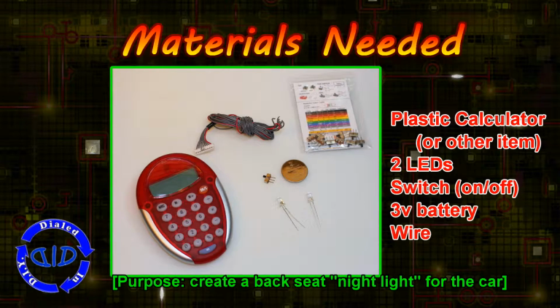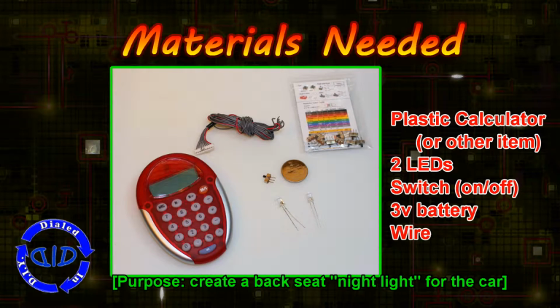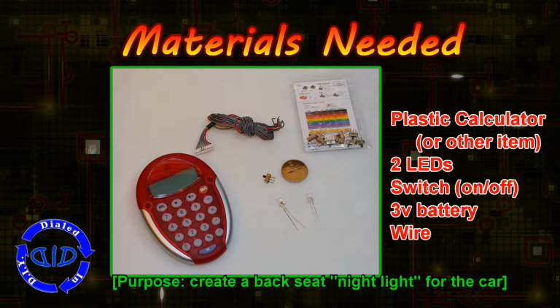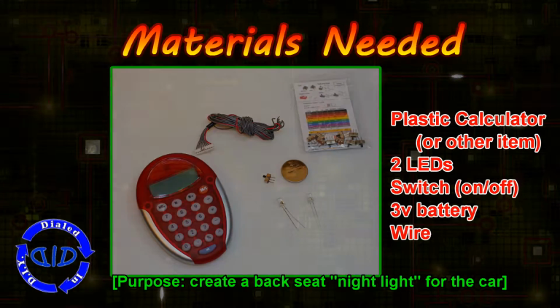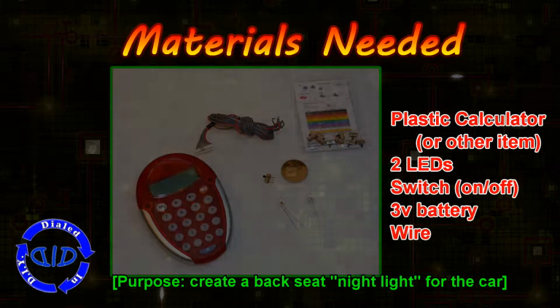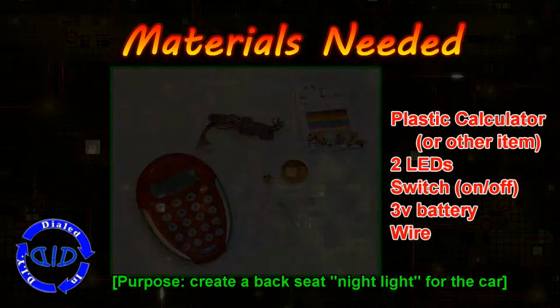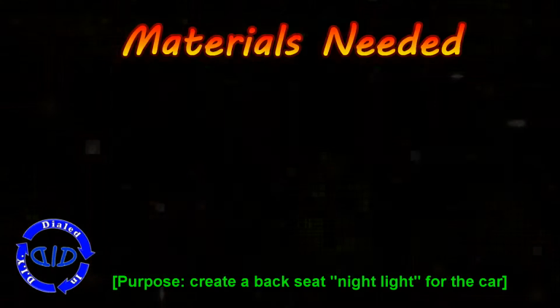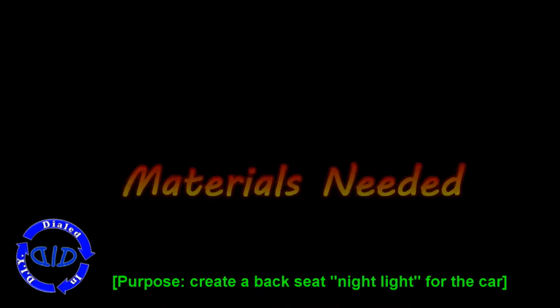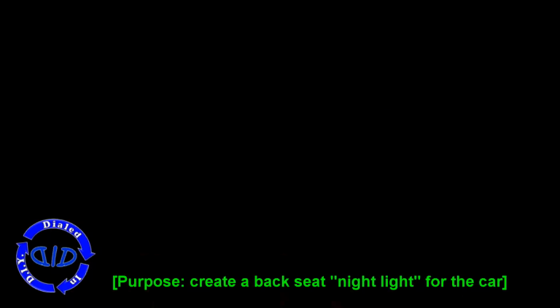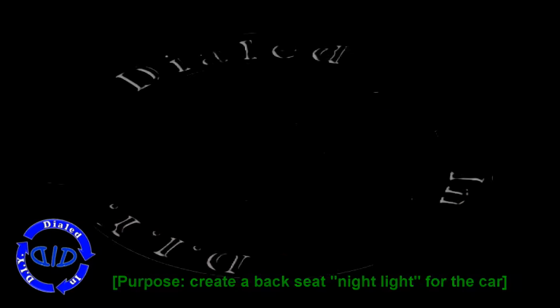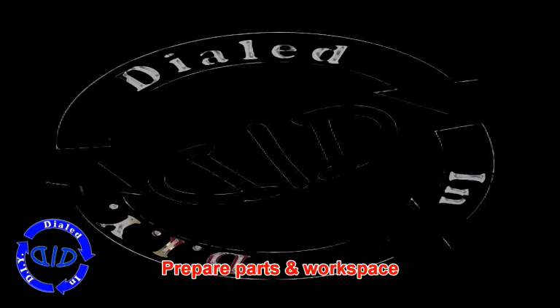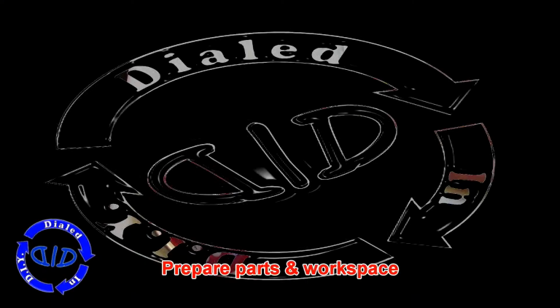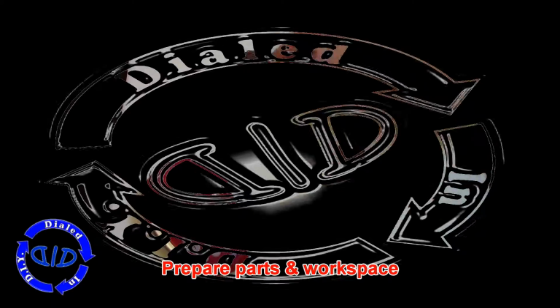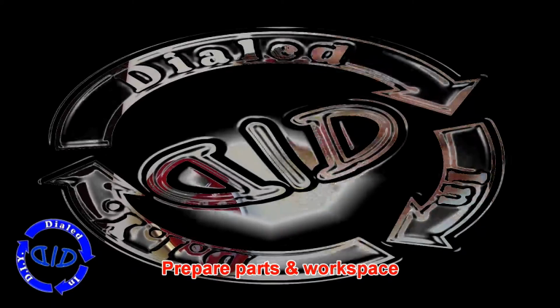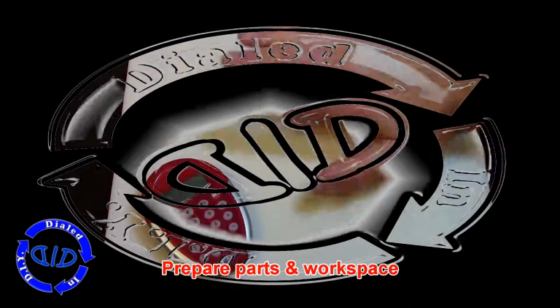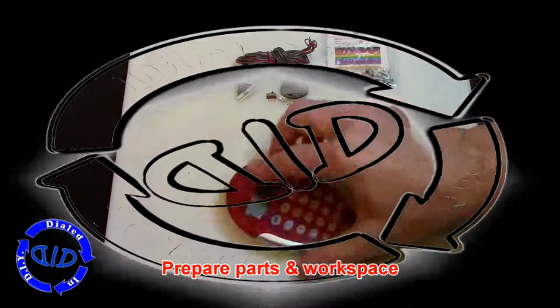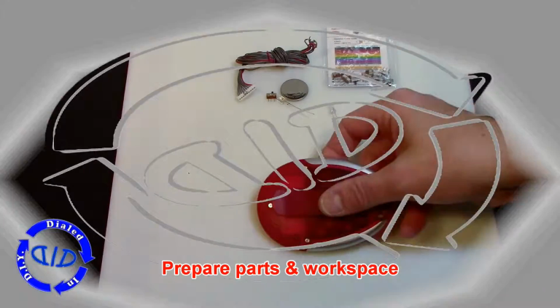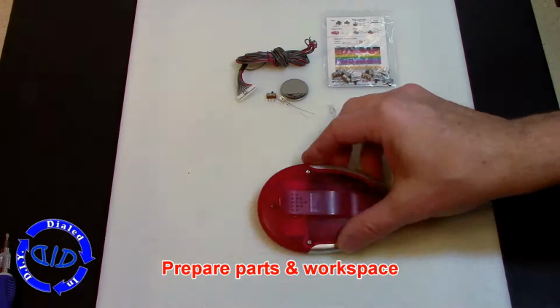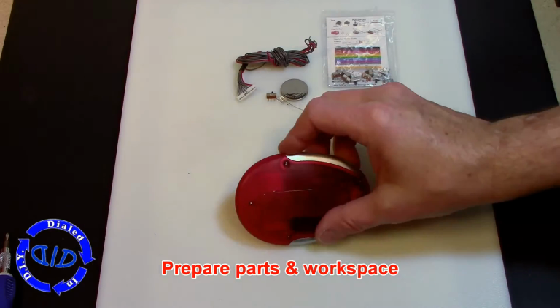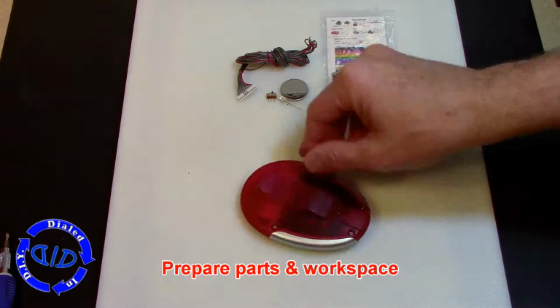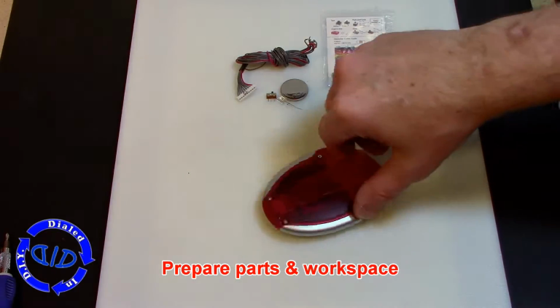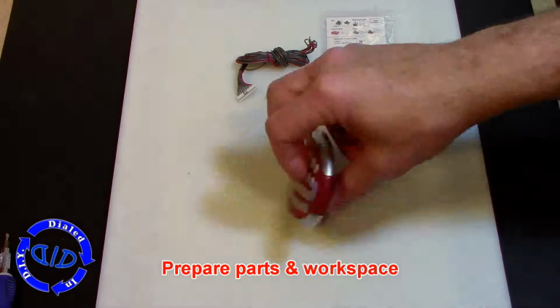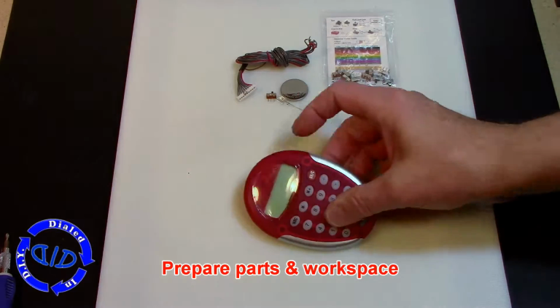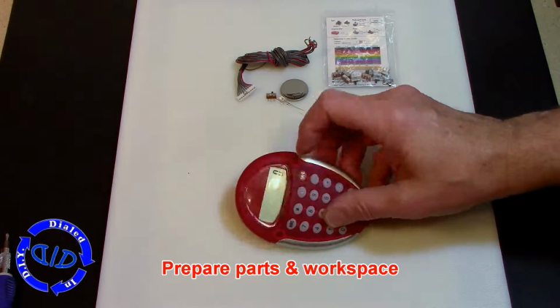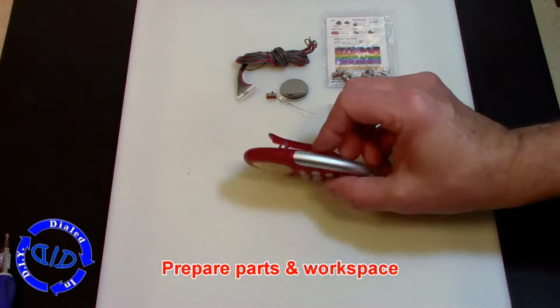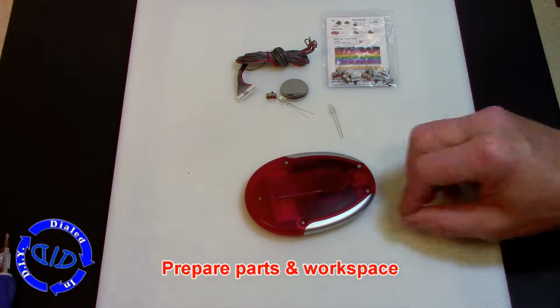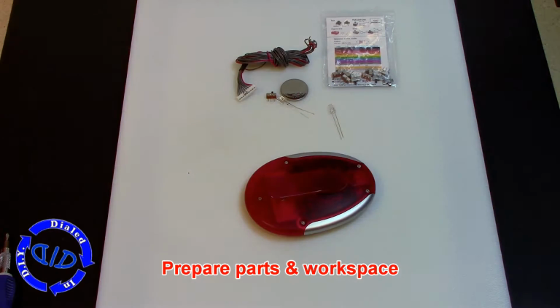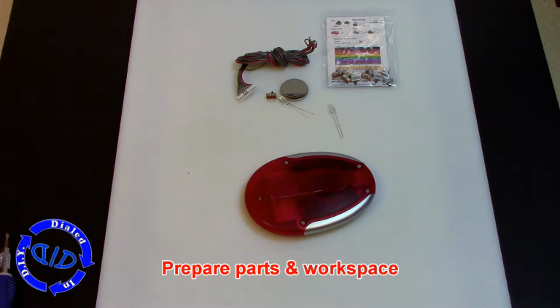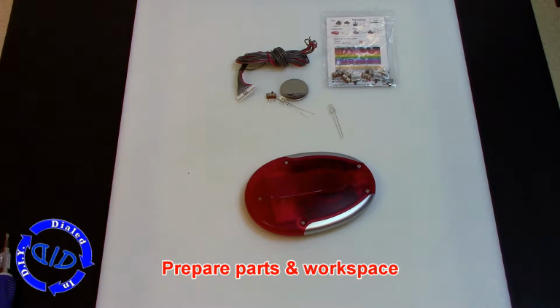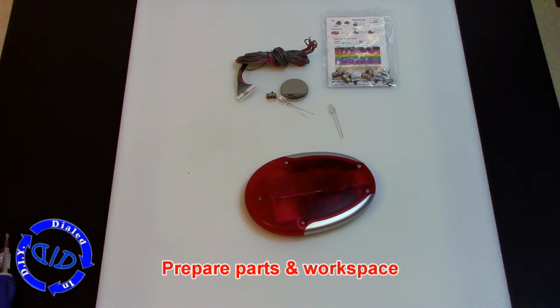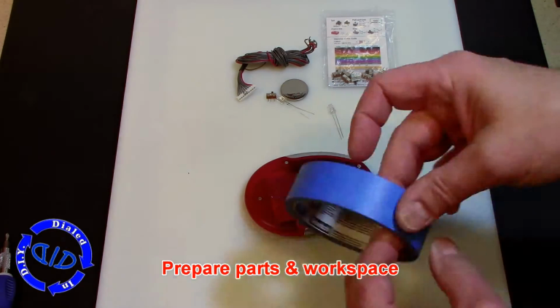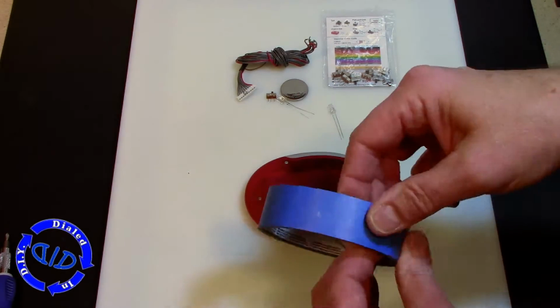This was actually something requested so that we could have a little low-level light nightlight in the car. As we get our parts and workspace ready, I want to show you a fun little user tip.